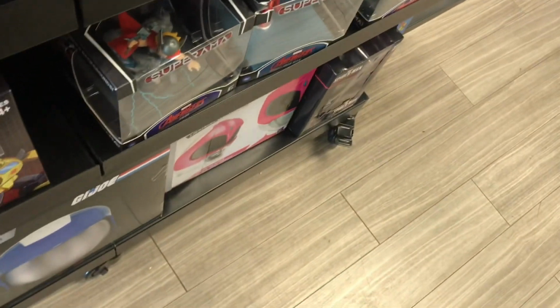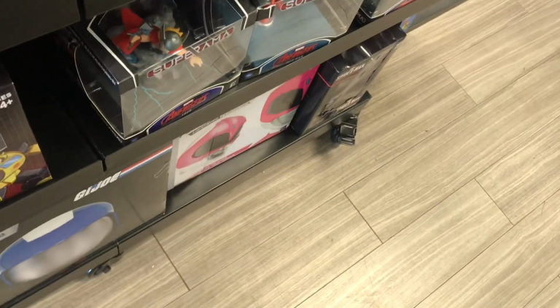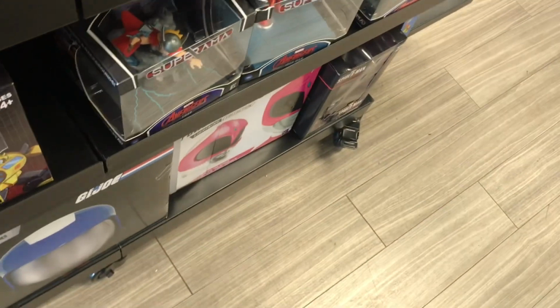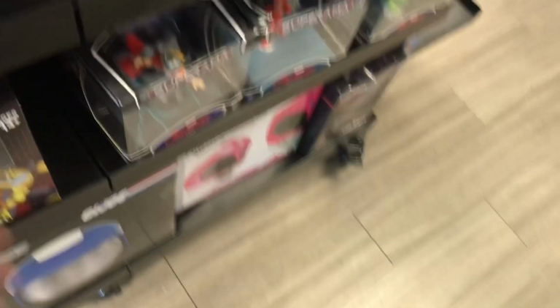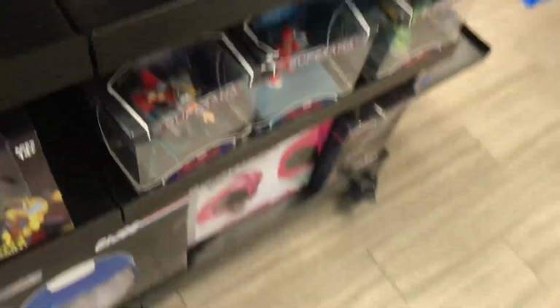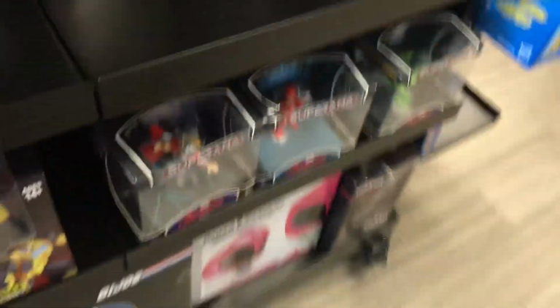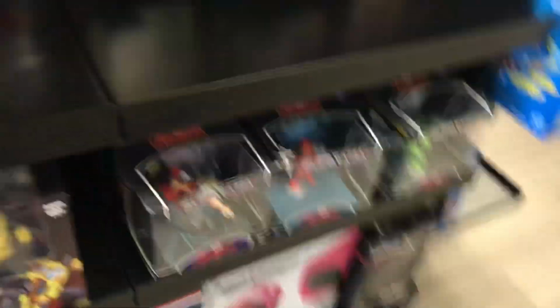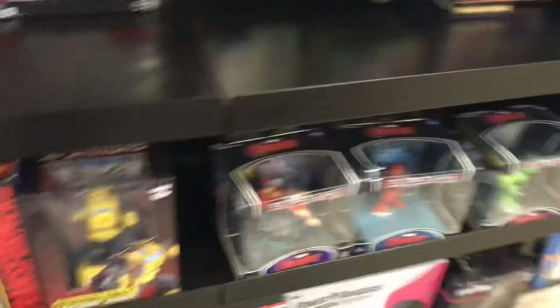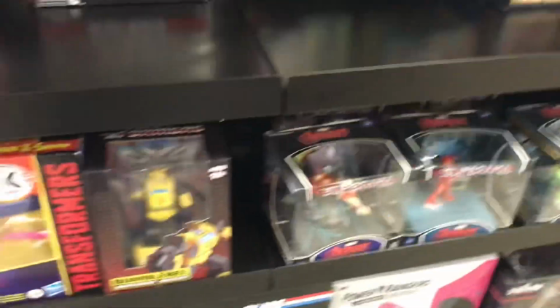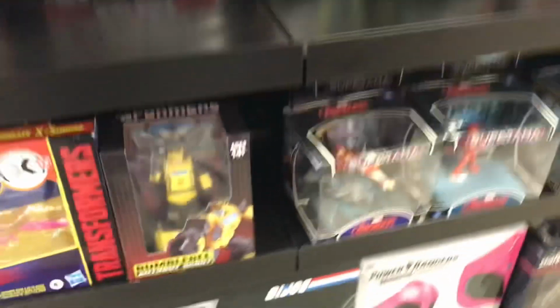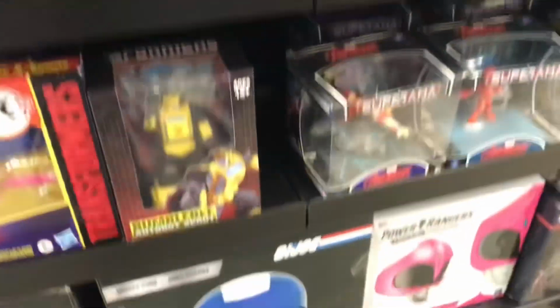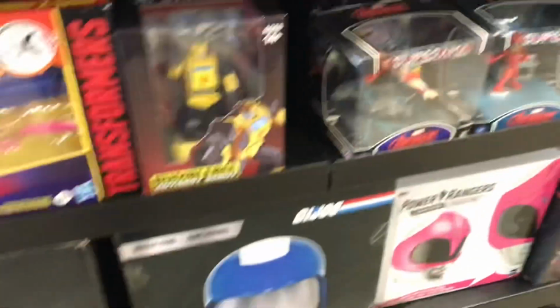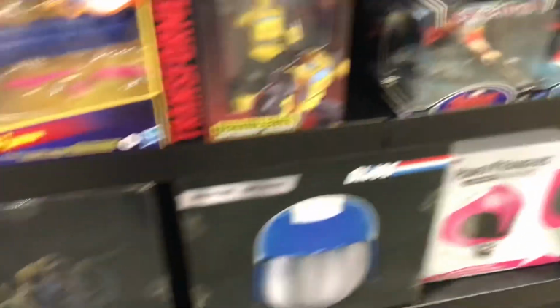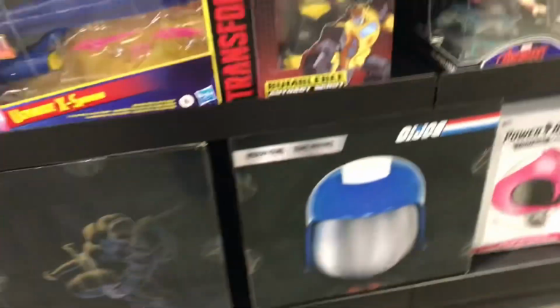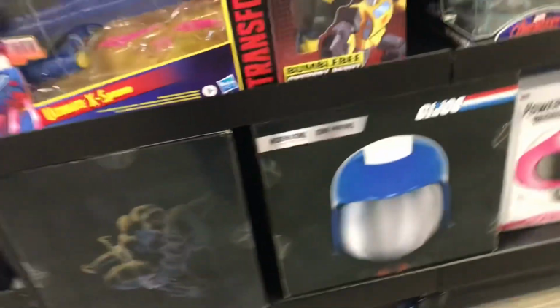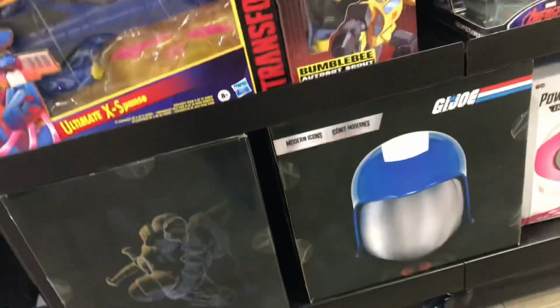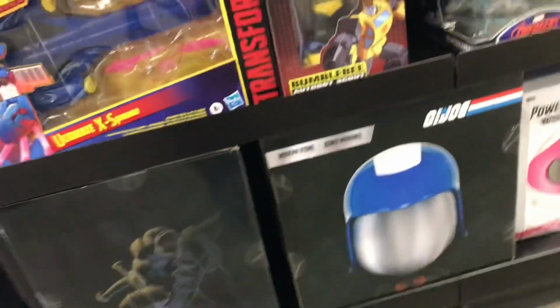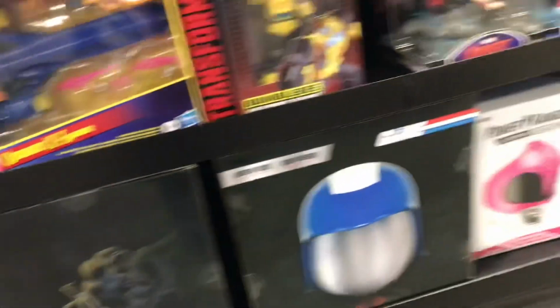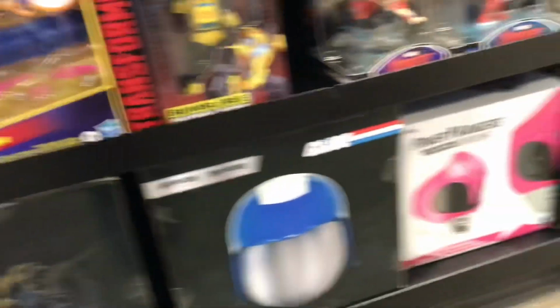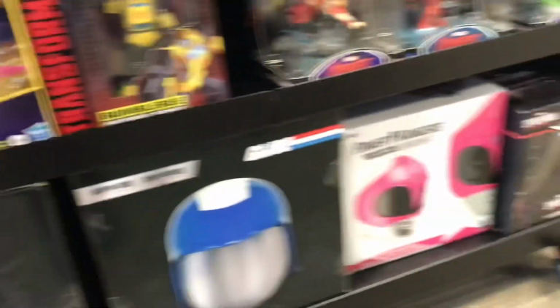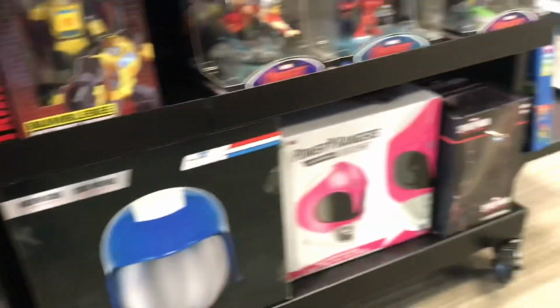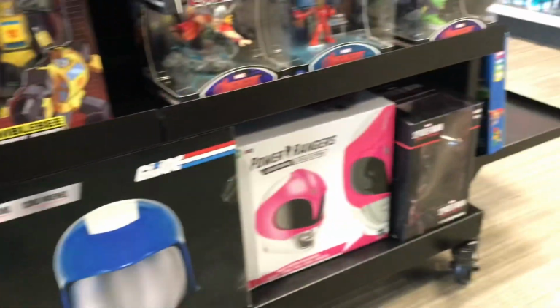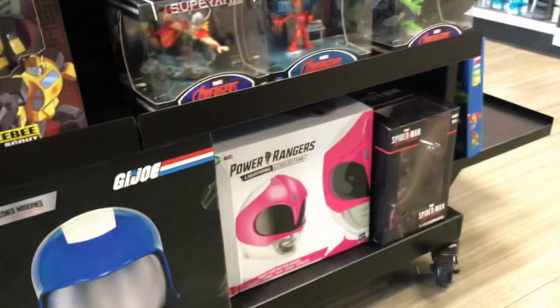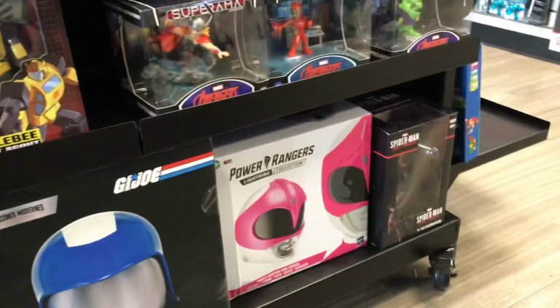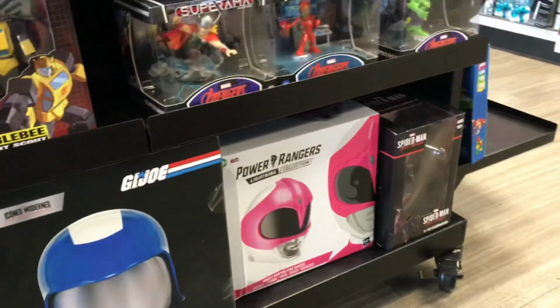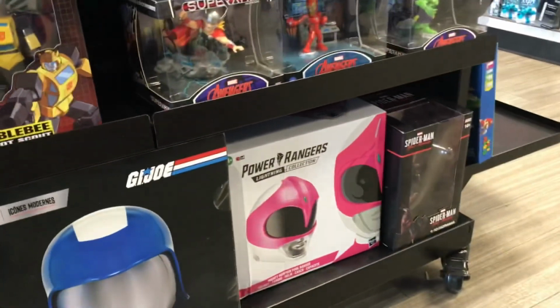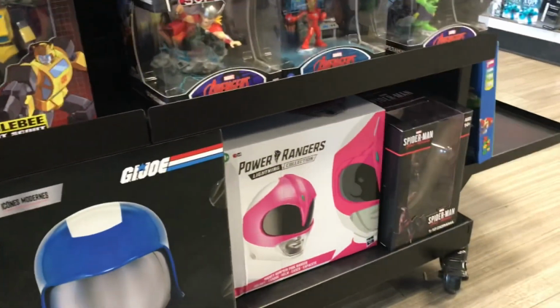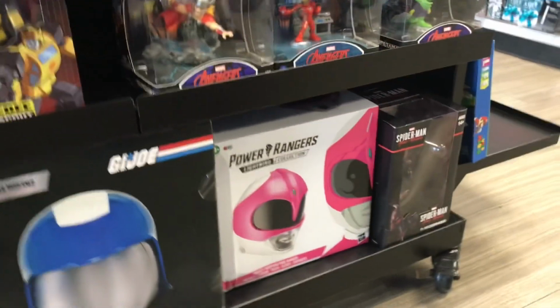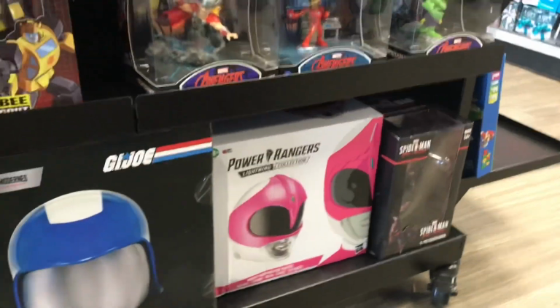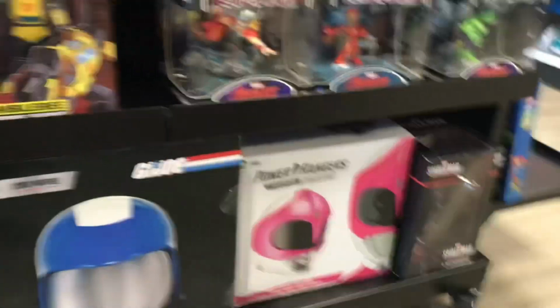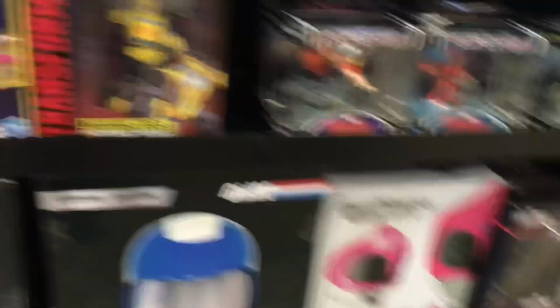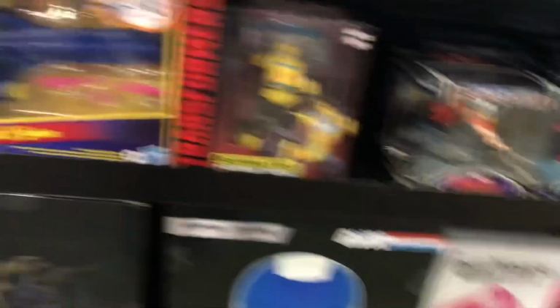This Guardian two-pack is cool — I'm thinking about getting this eventually. Got some helmets down here, you got that pink ranger helmet.